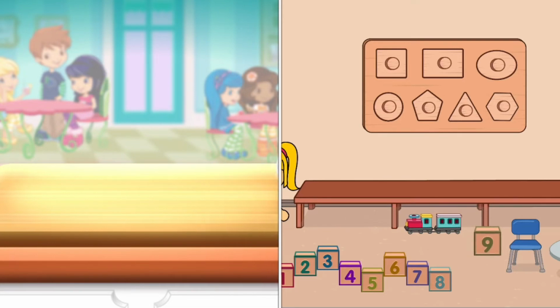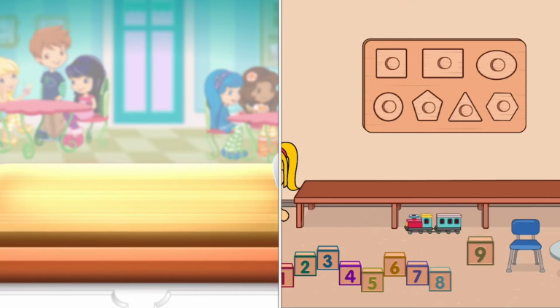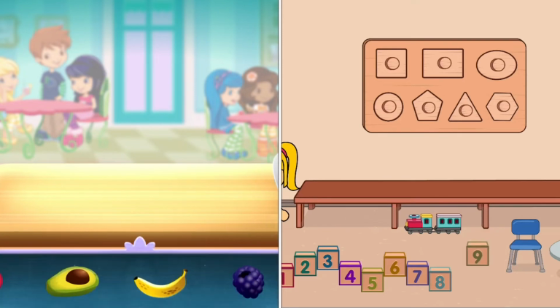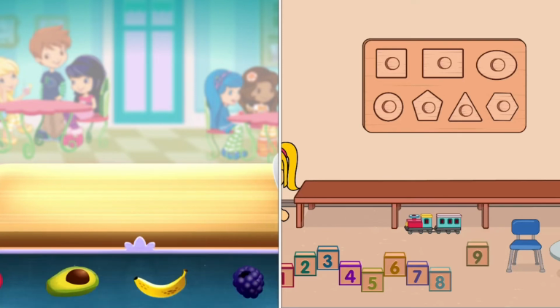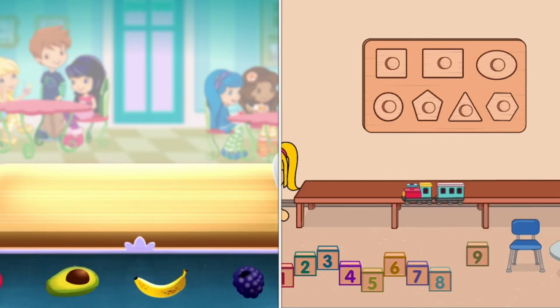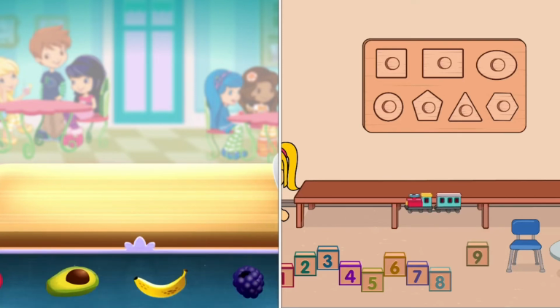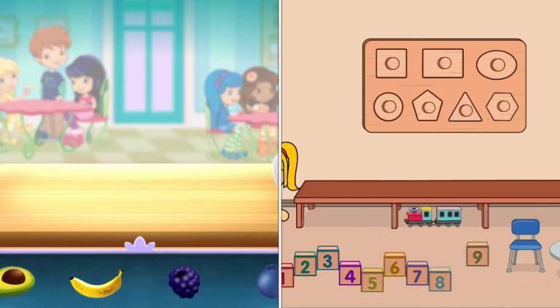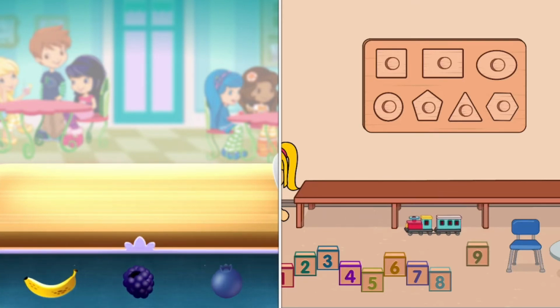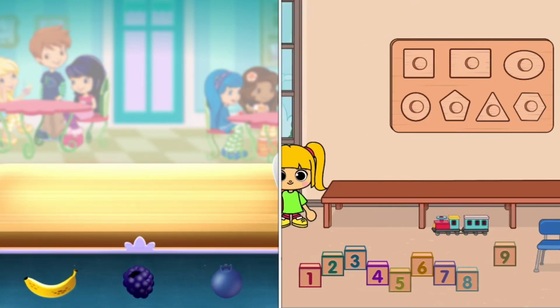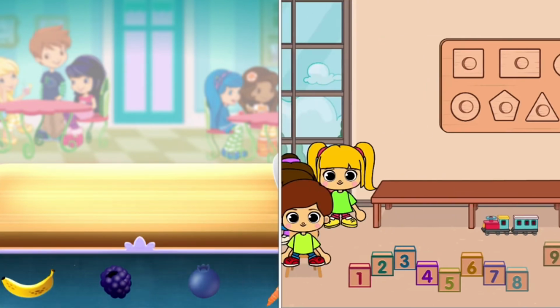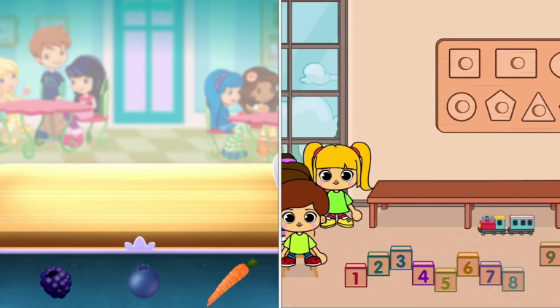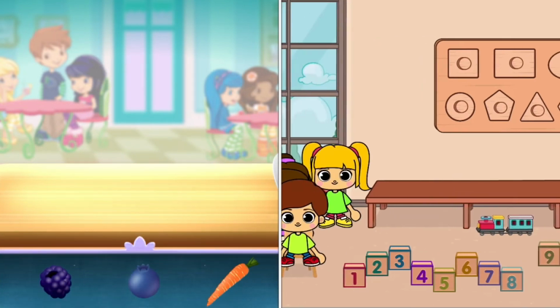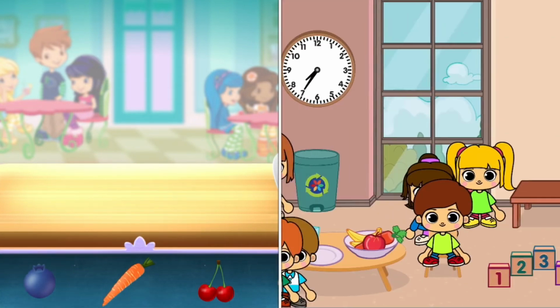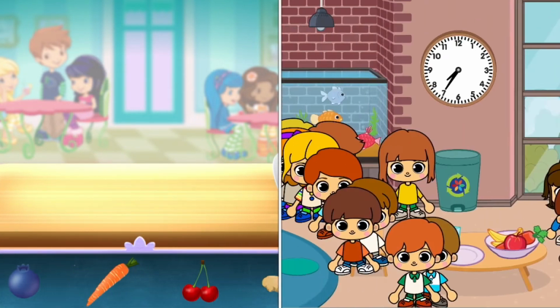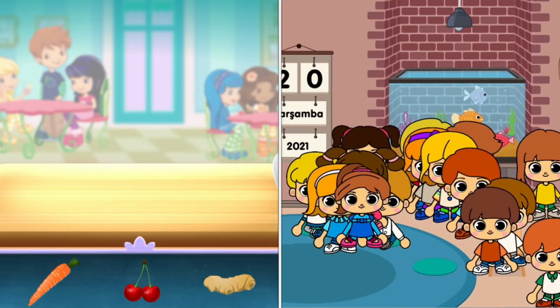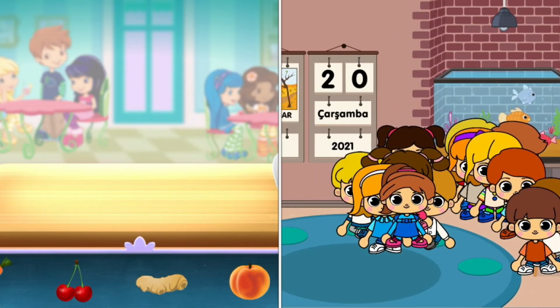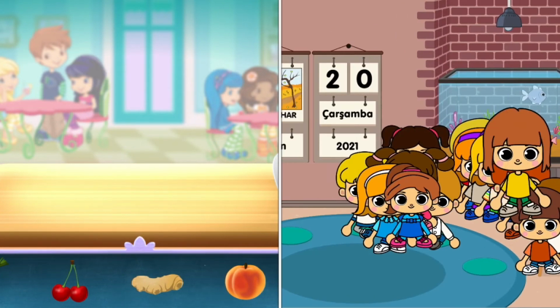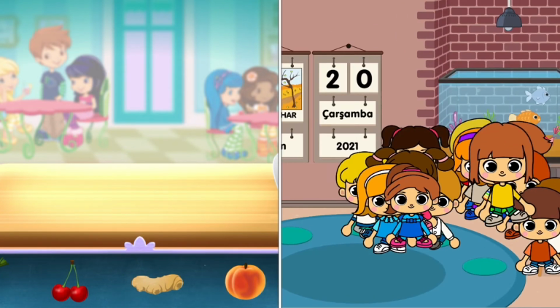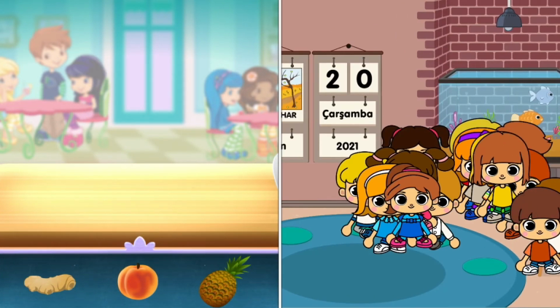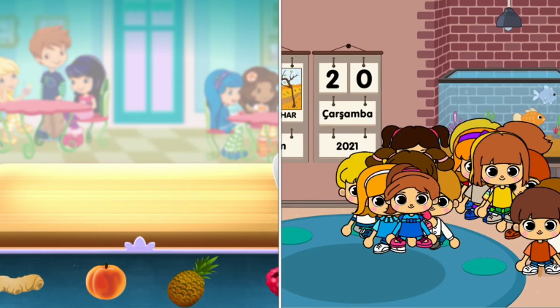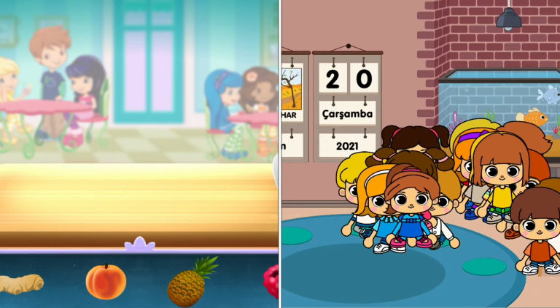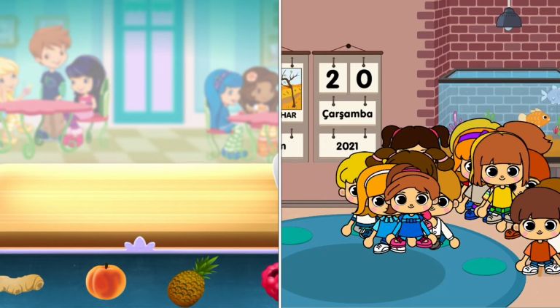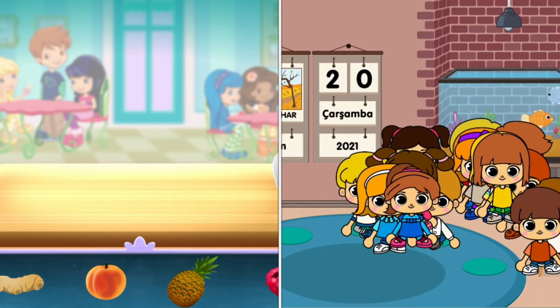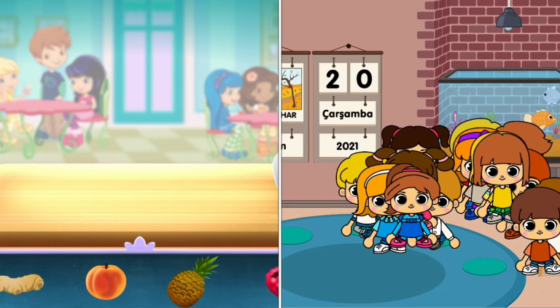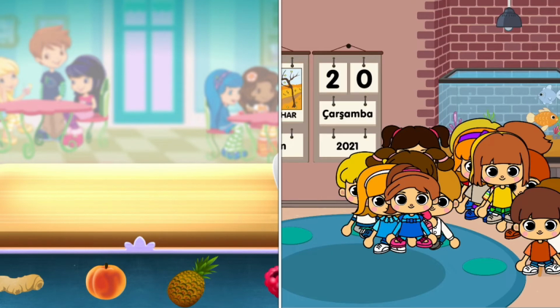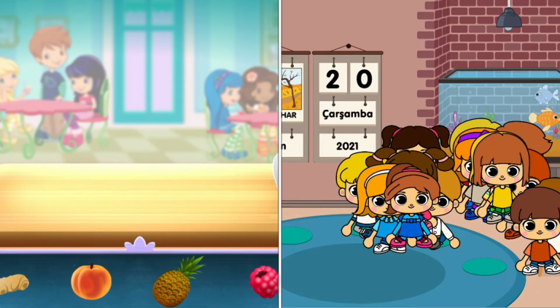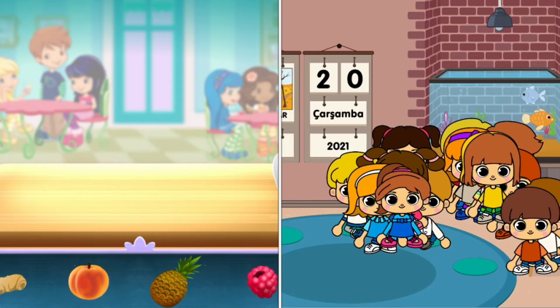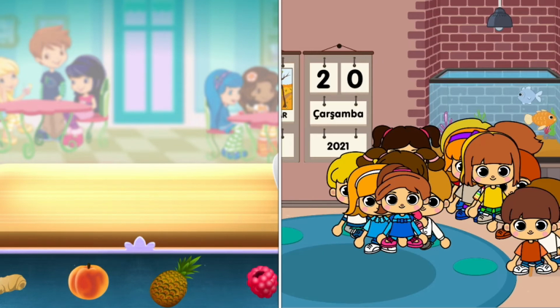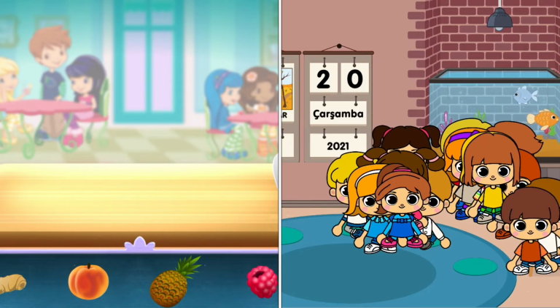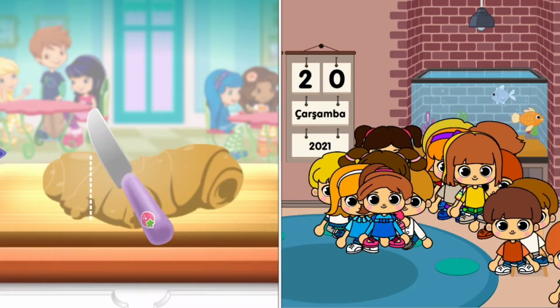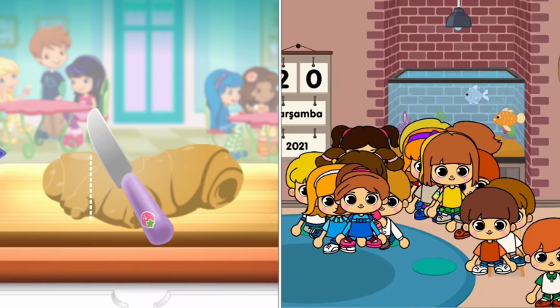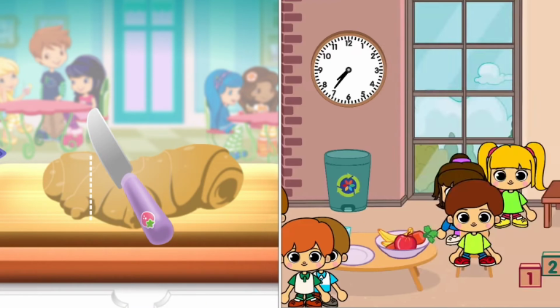If you're done, tap on the arrow to go to the next step.